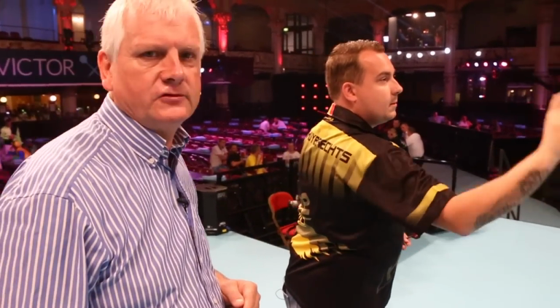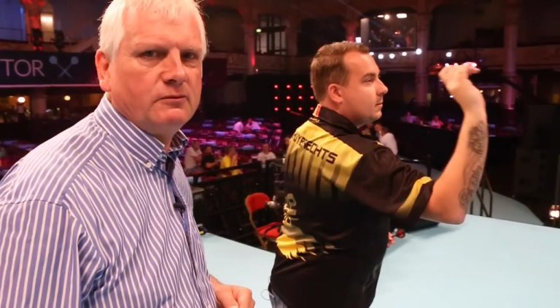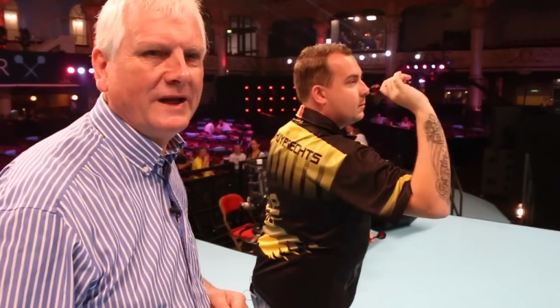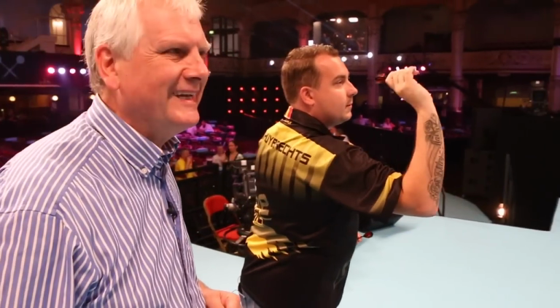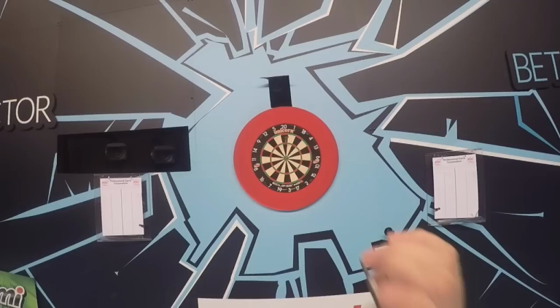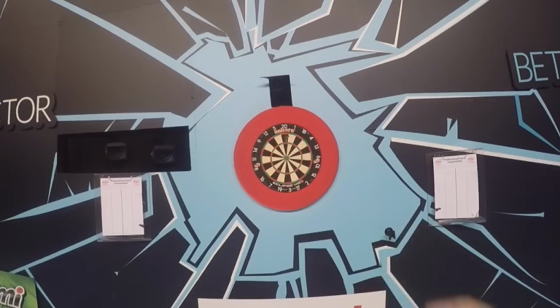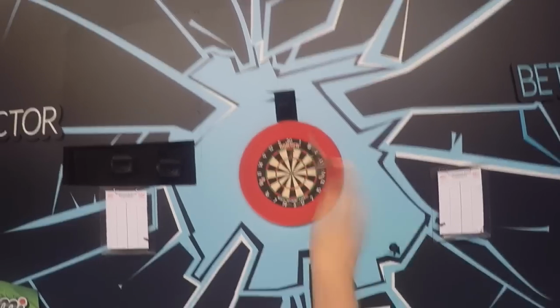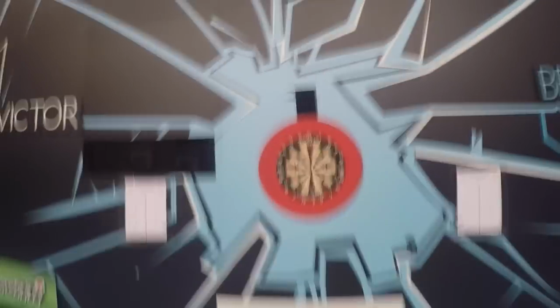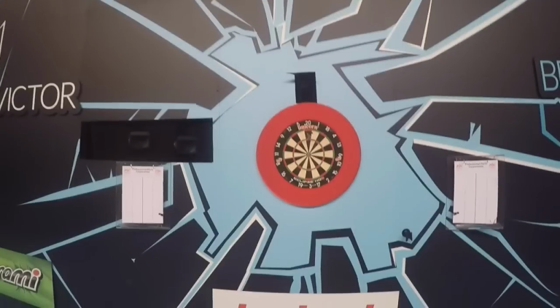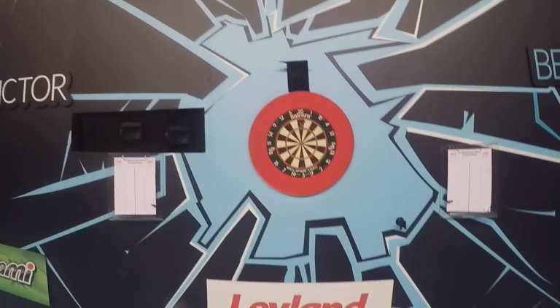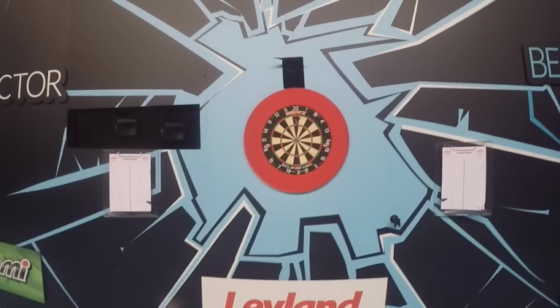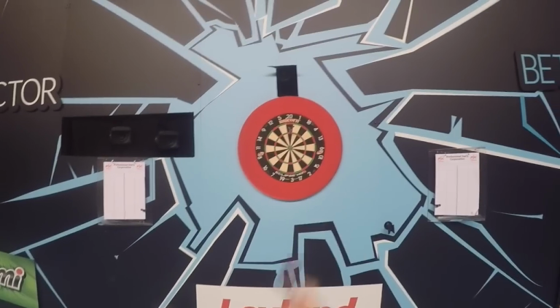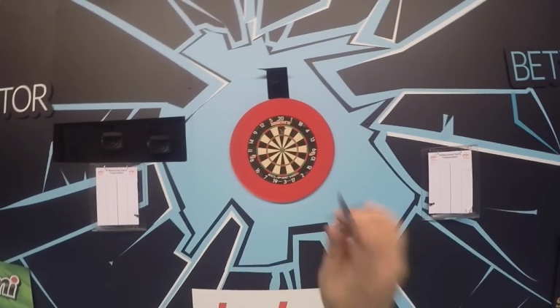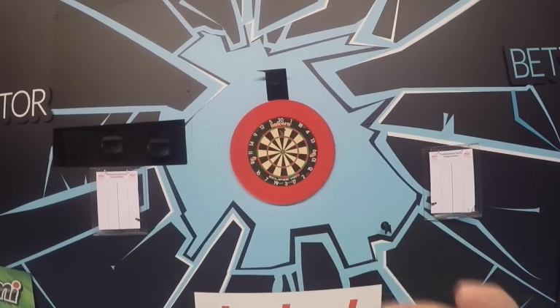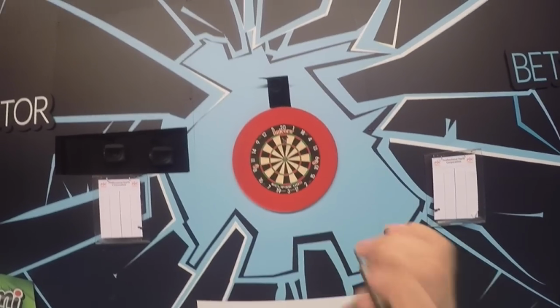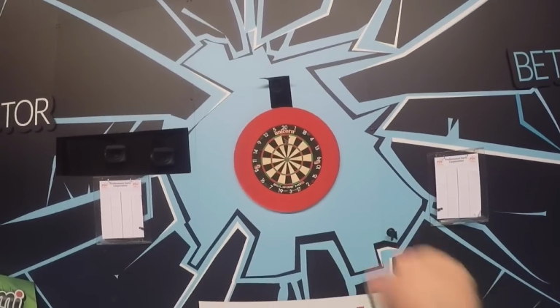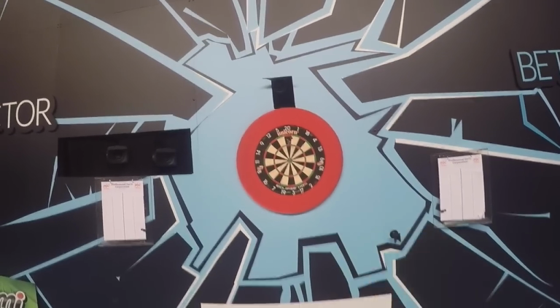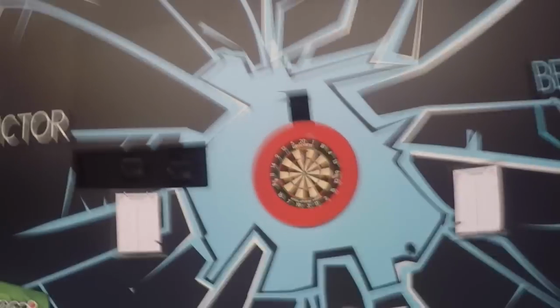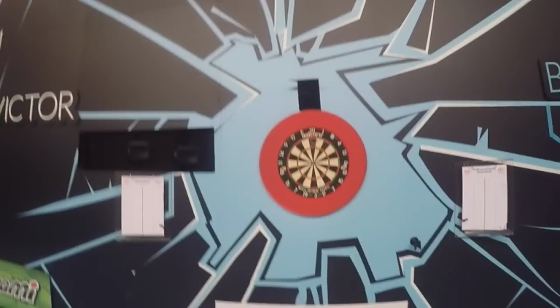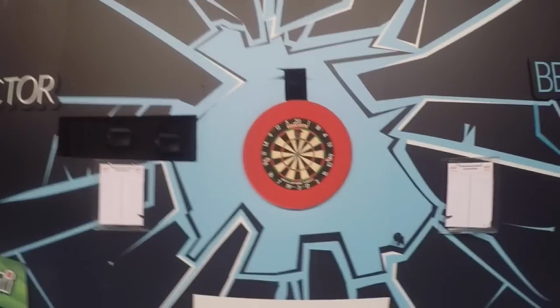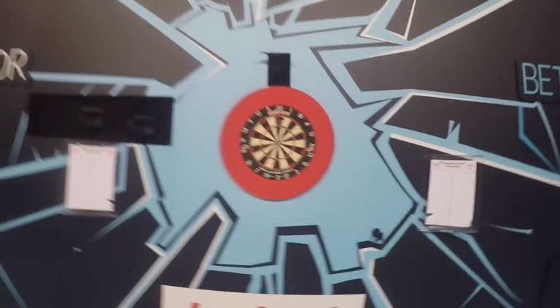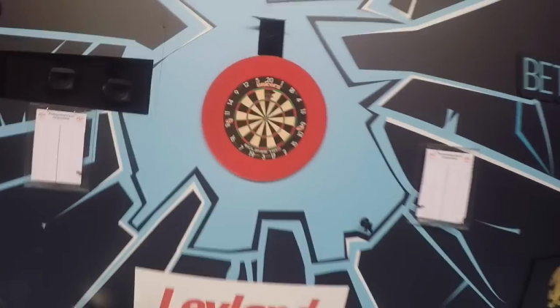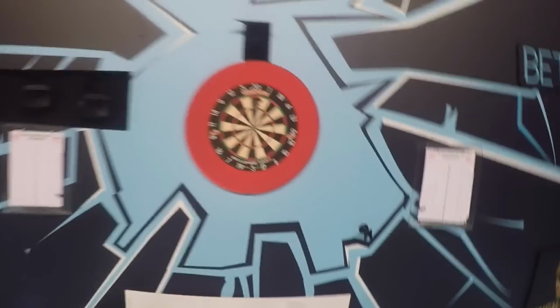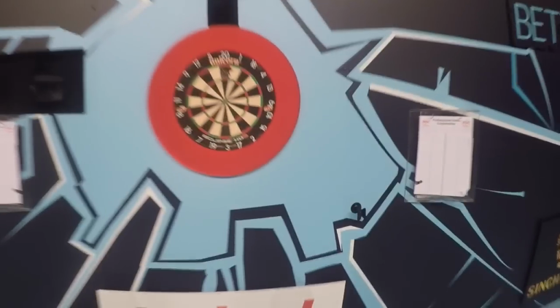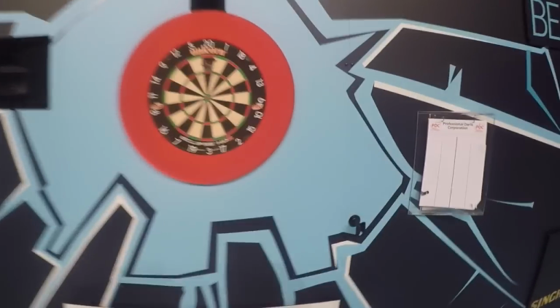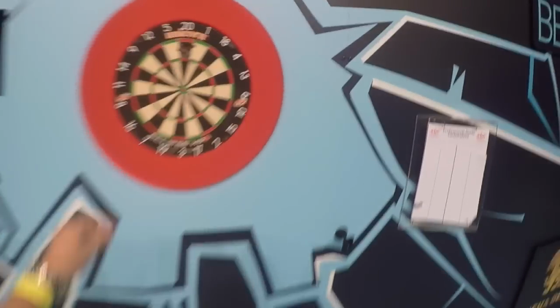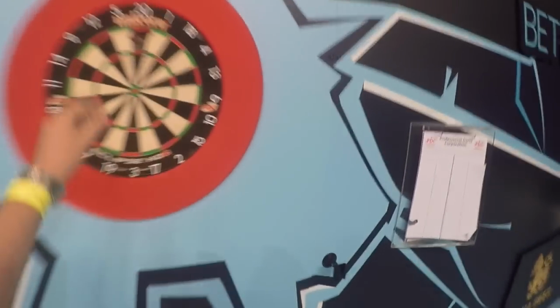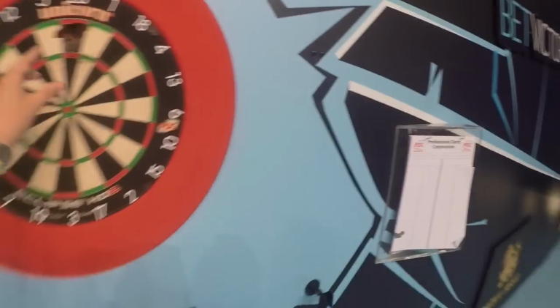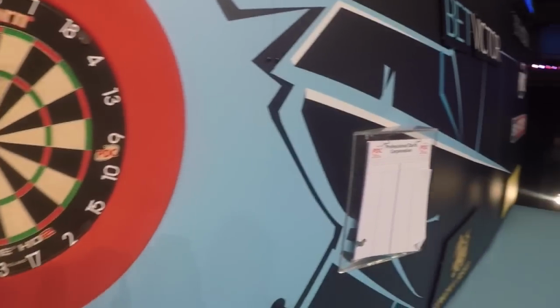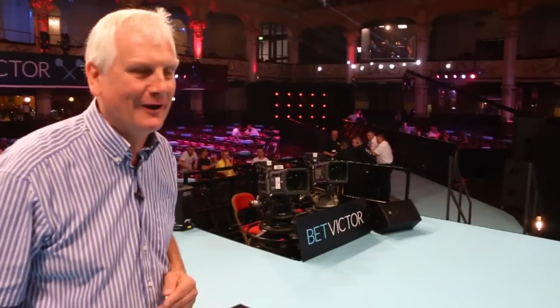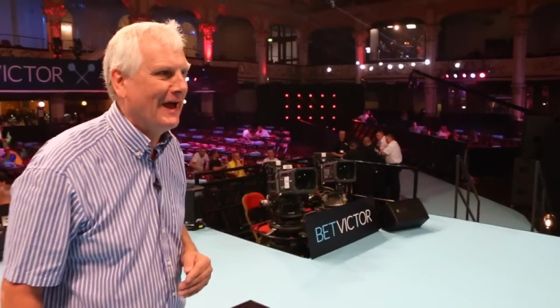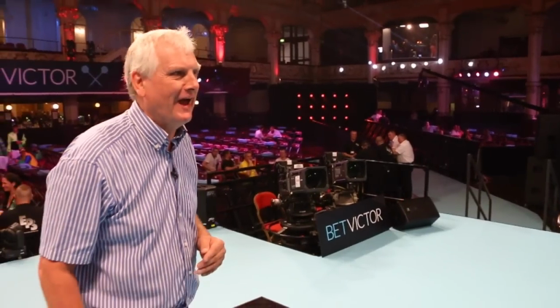Treble 20, treble 20 — not bad at all. 180 — what about that?